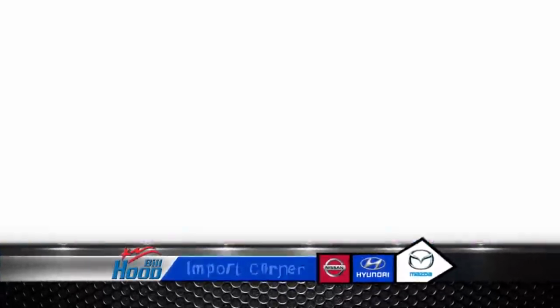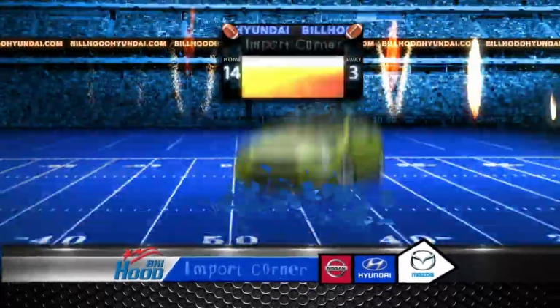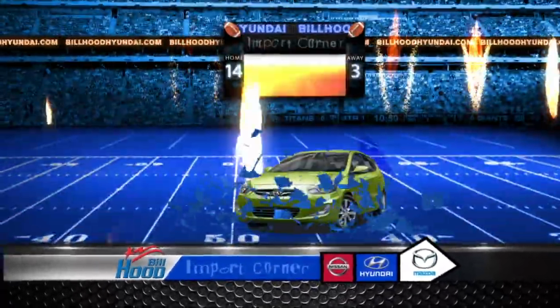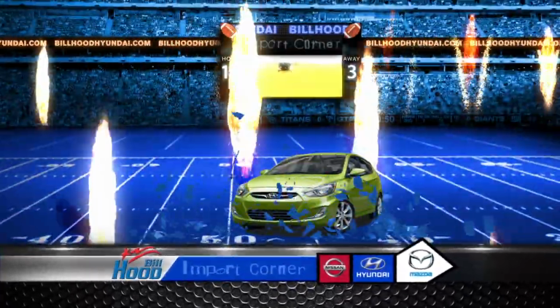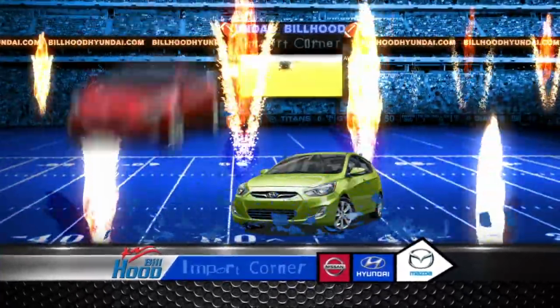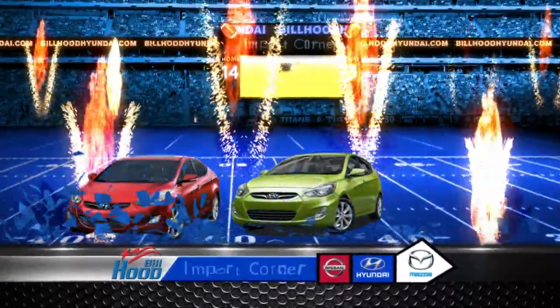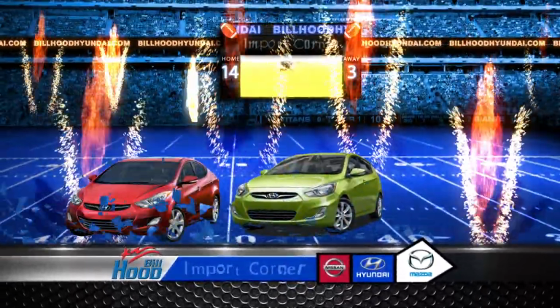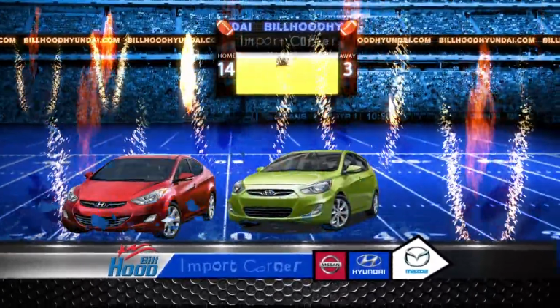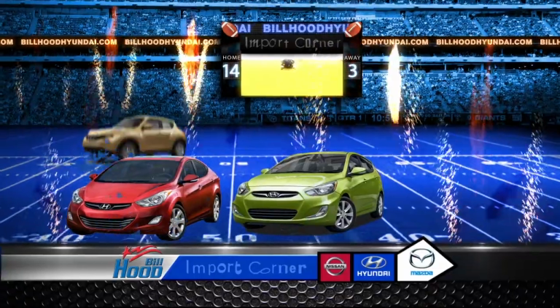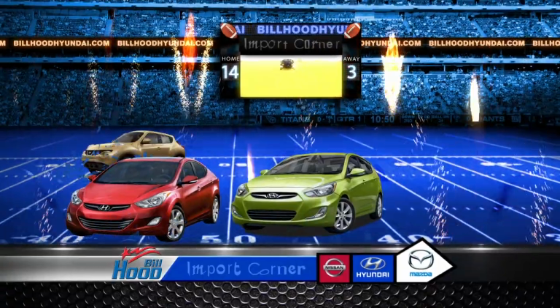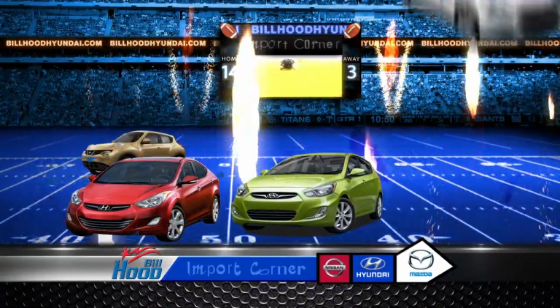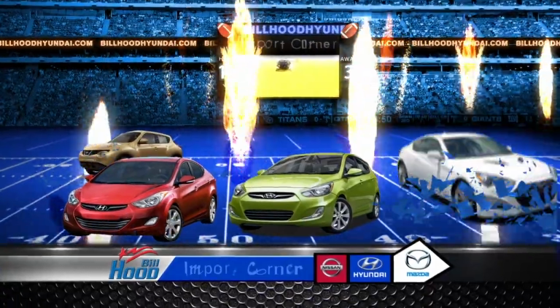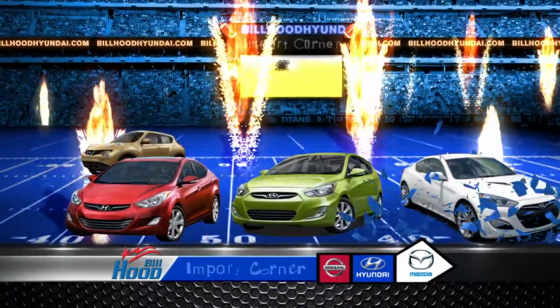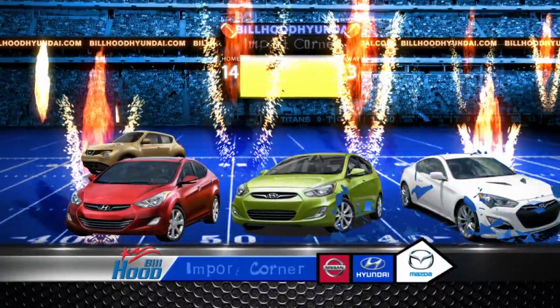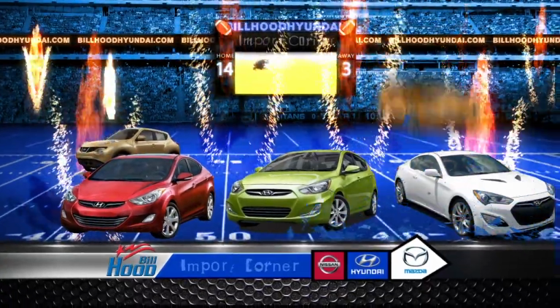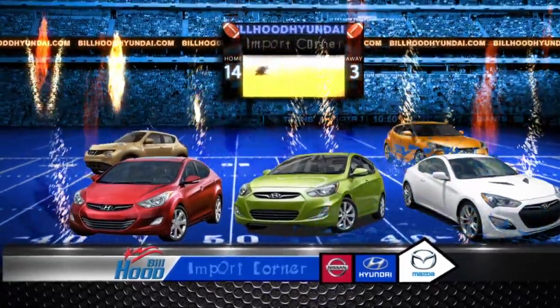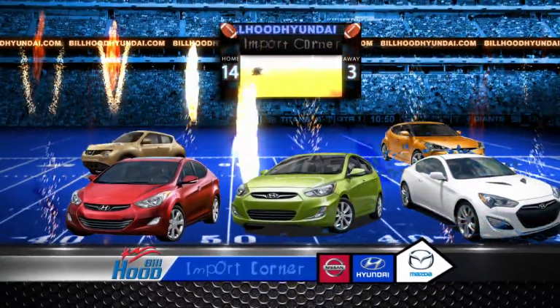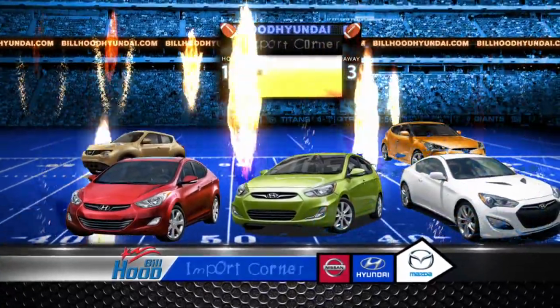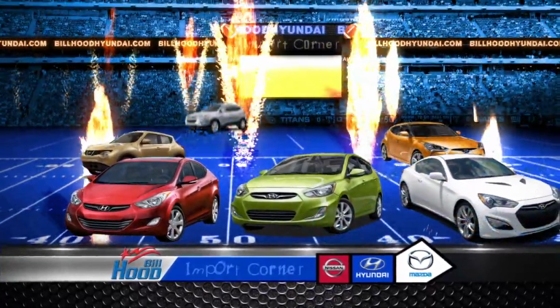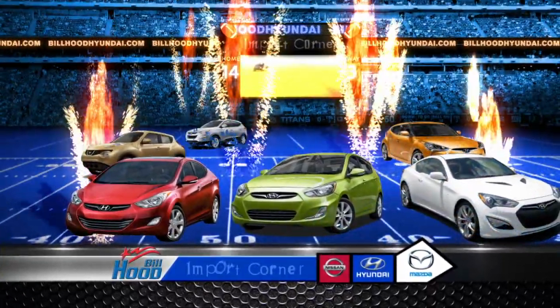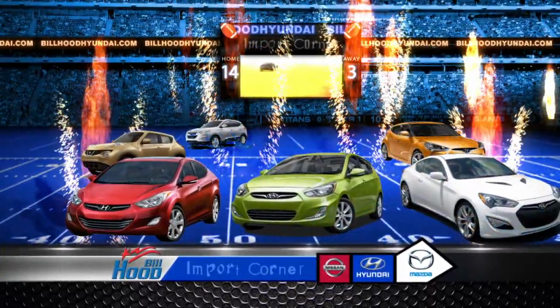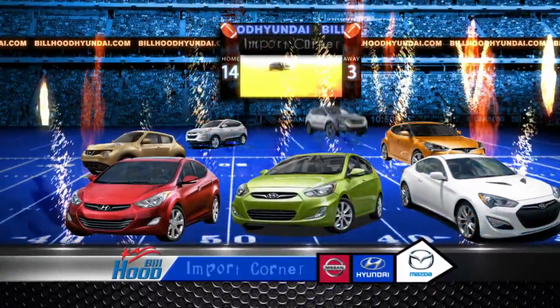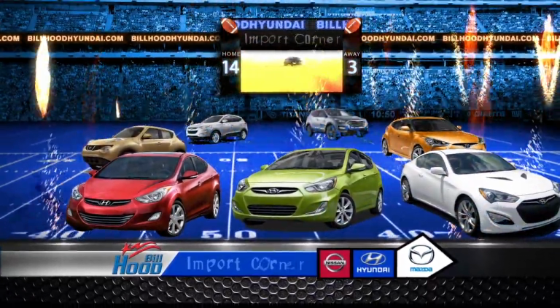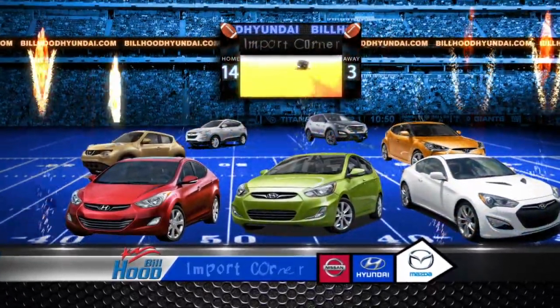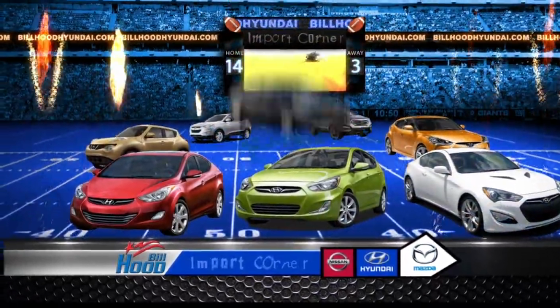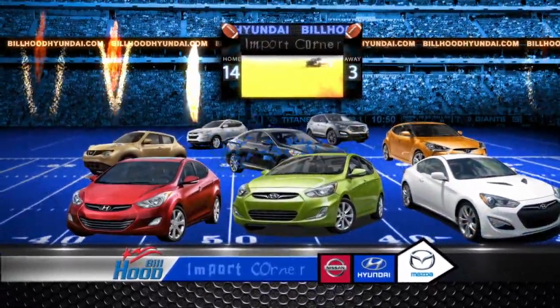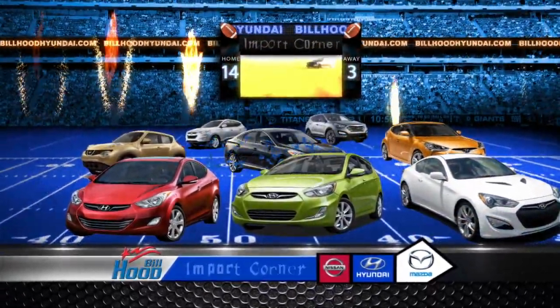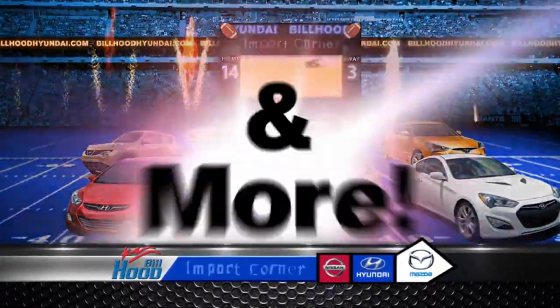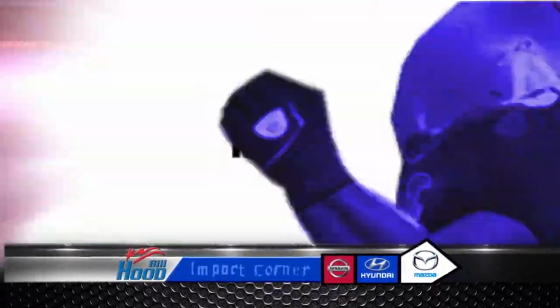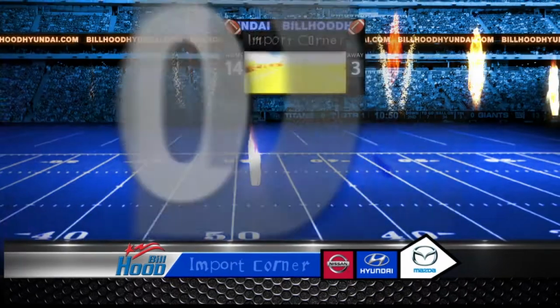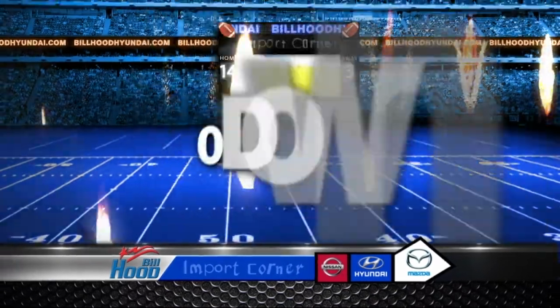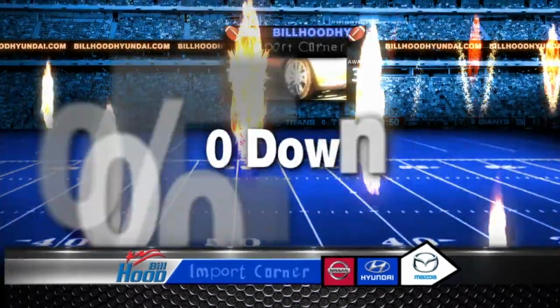Accents, Elantras, Sonatas, Genesis, Velosters, Tuscans, Santa Fes, Azeras, and more.